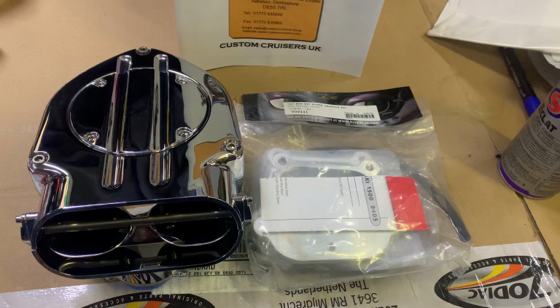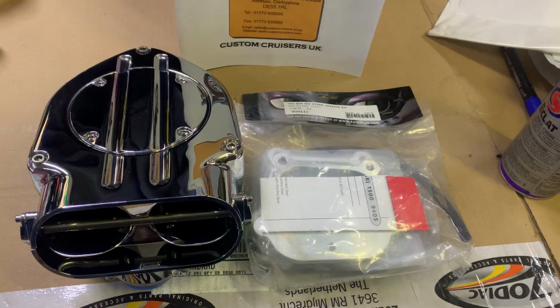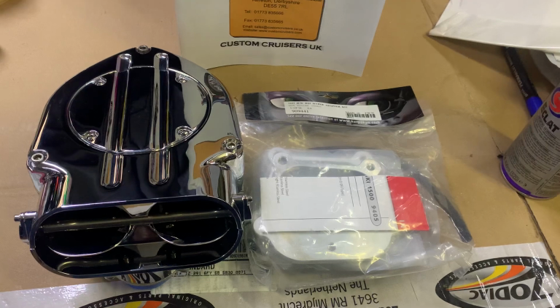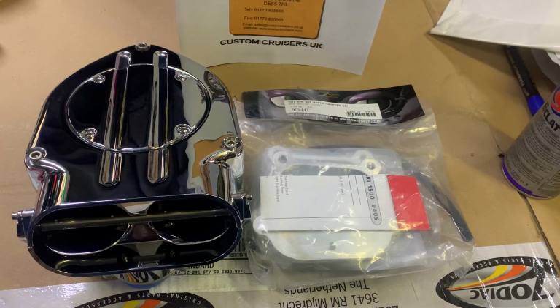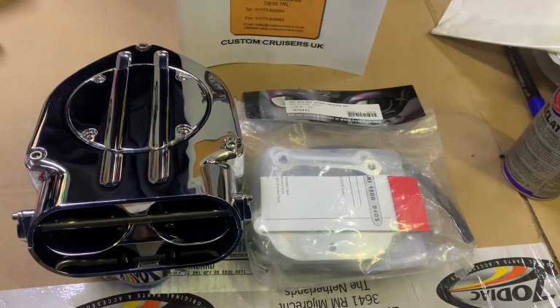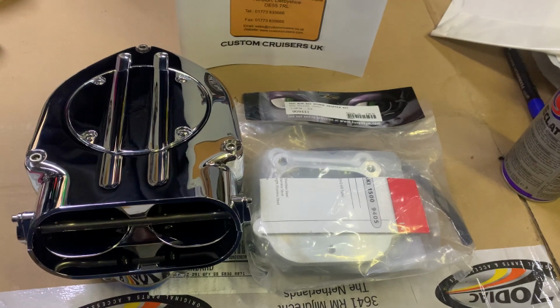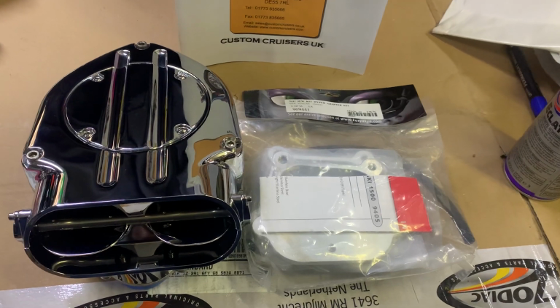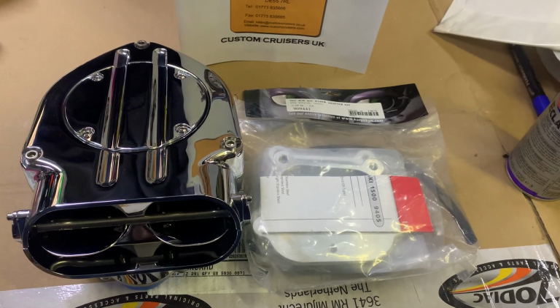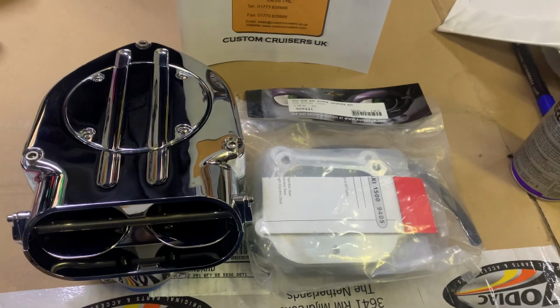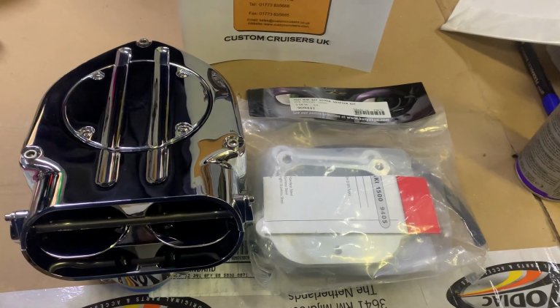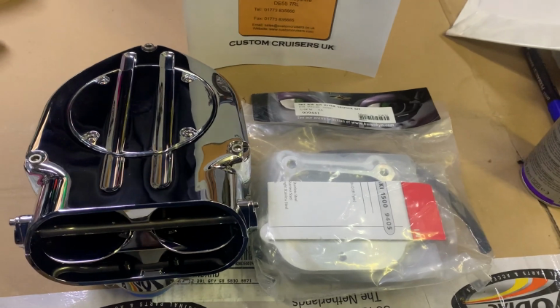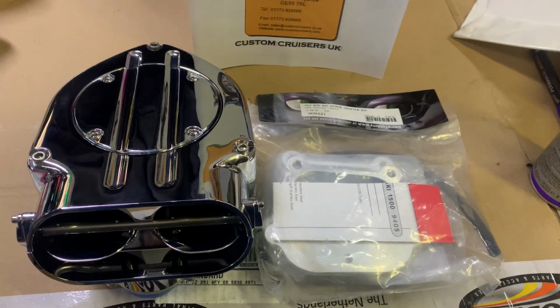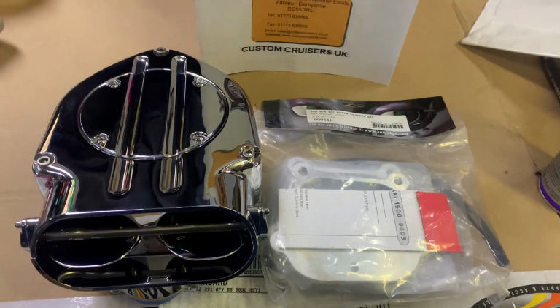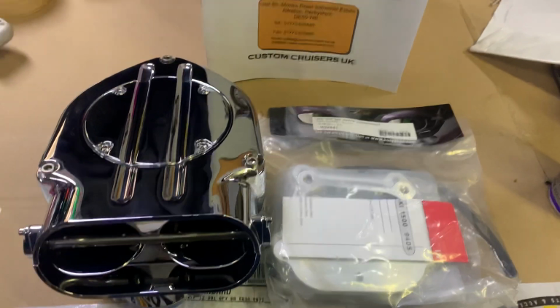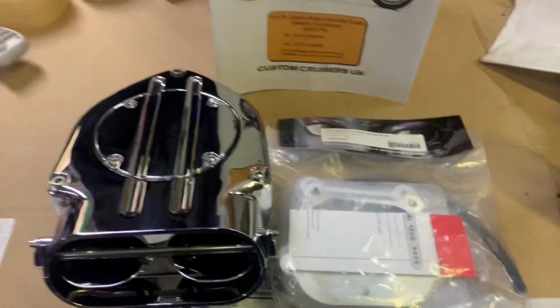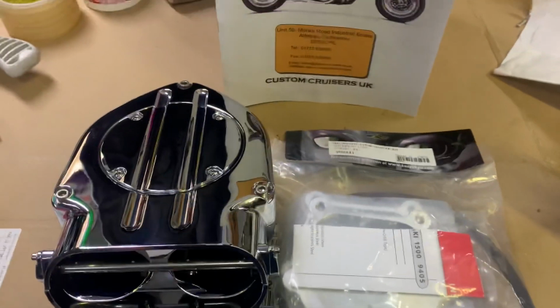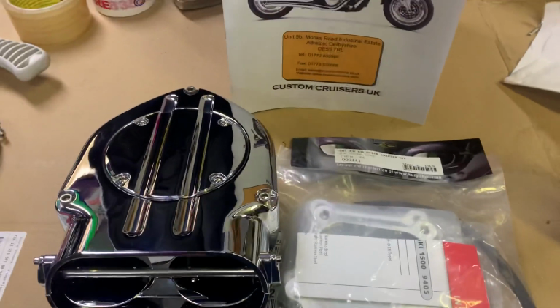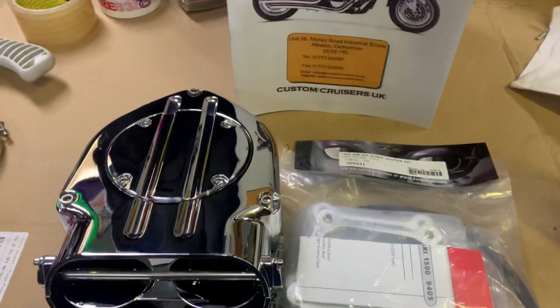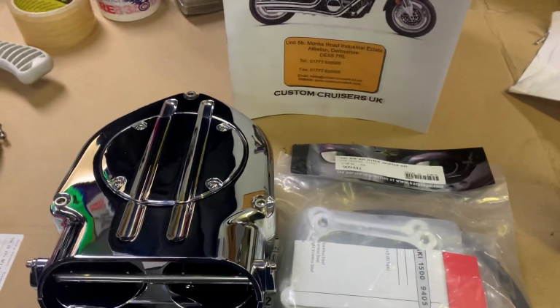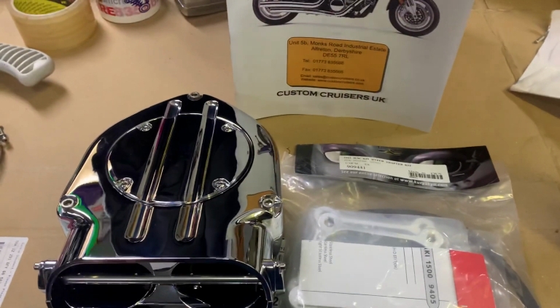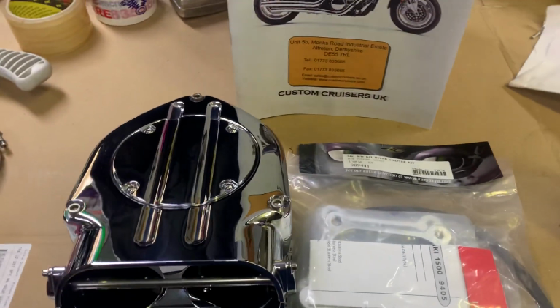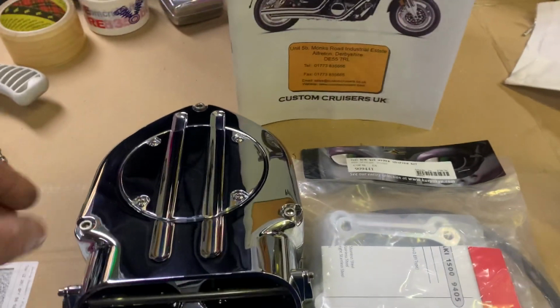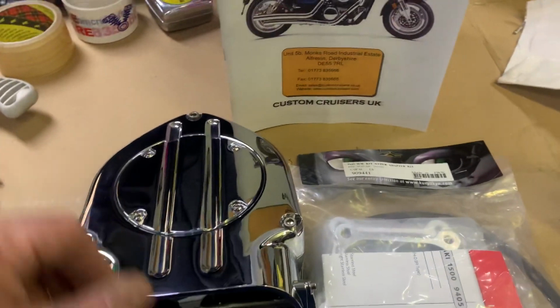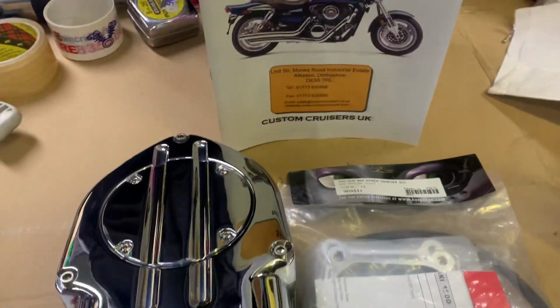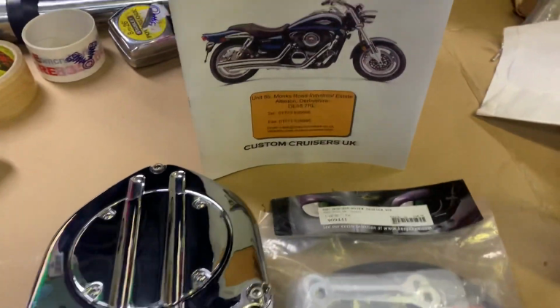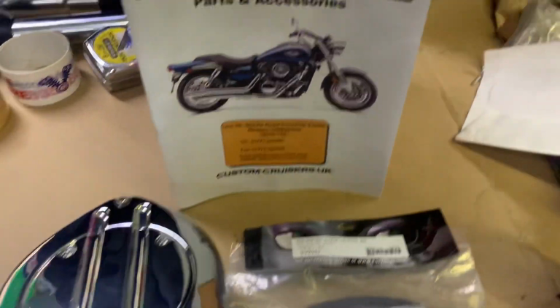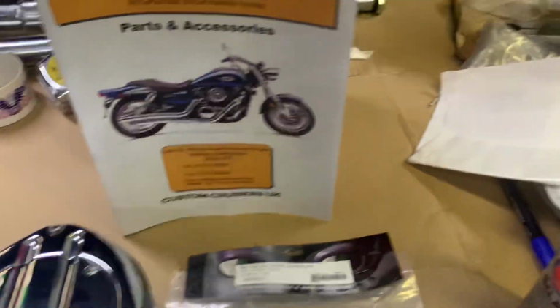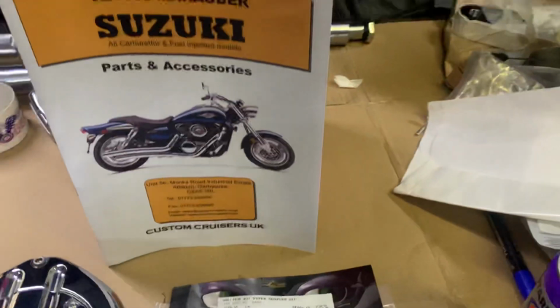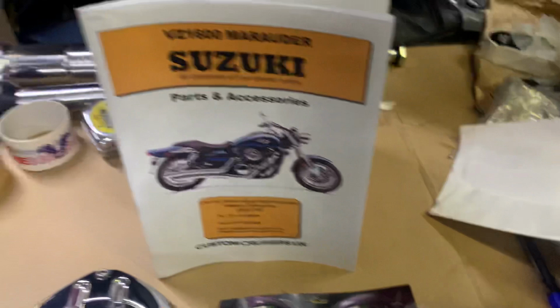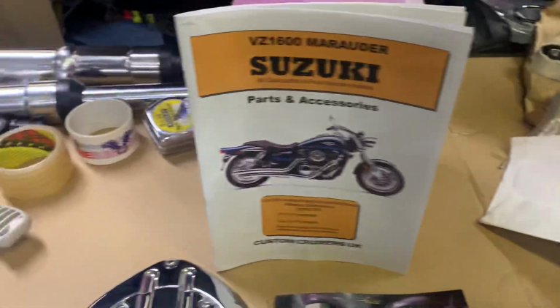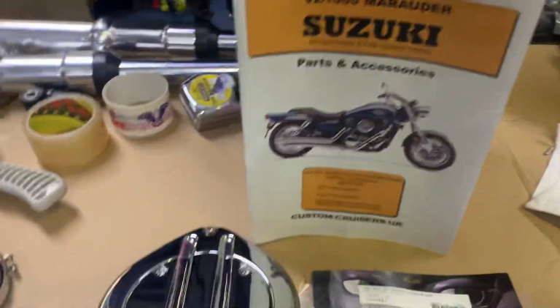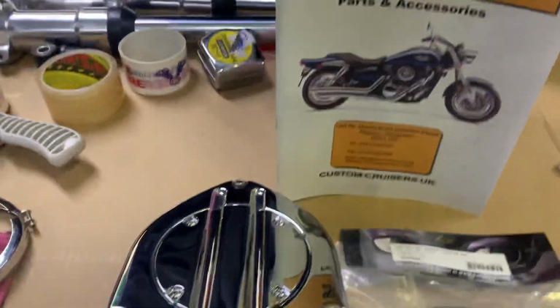Hi, this is Mike from Custom Cruises. Beautiful bit of kit here. We've got a hypercharger — very hard to get hold of now, they don't make them.